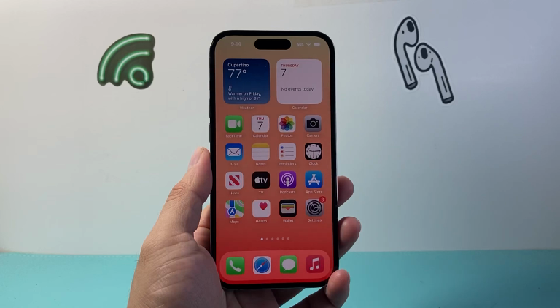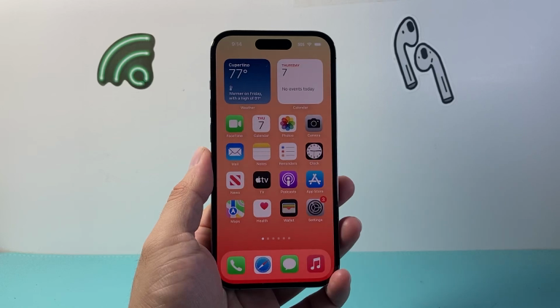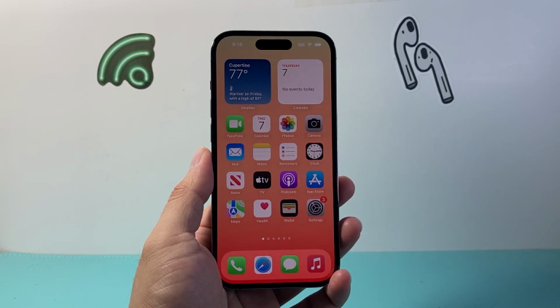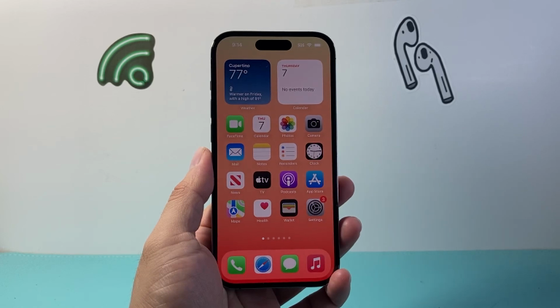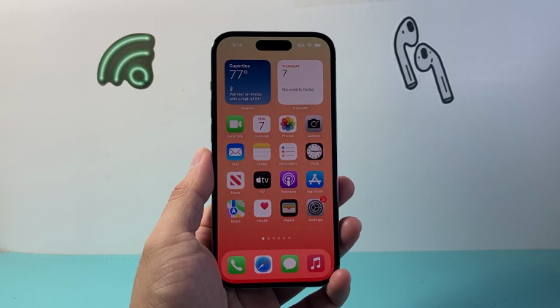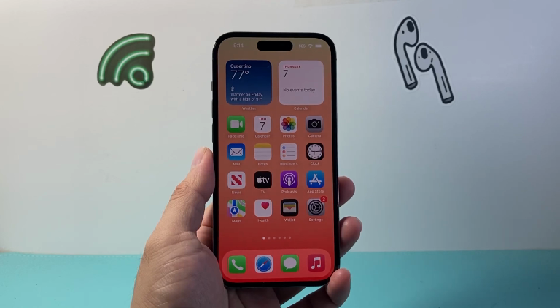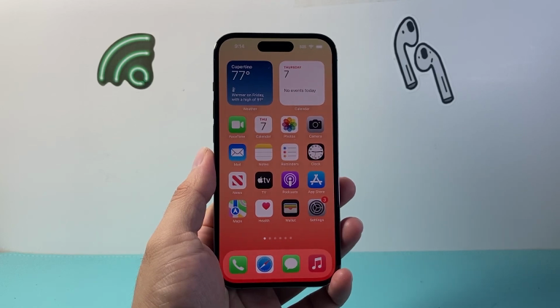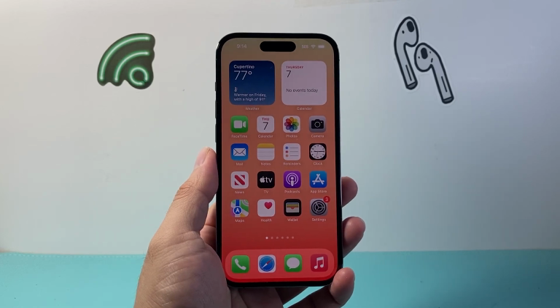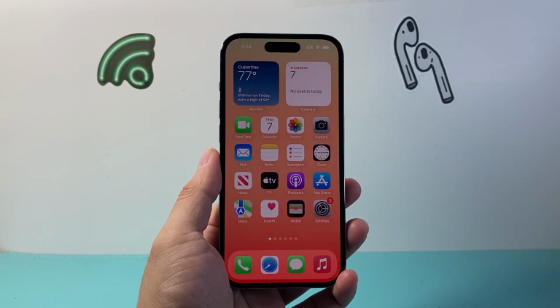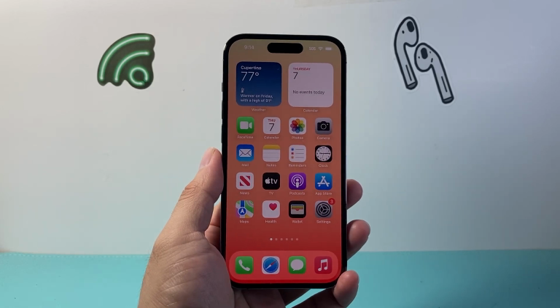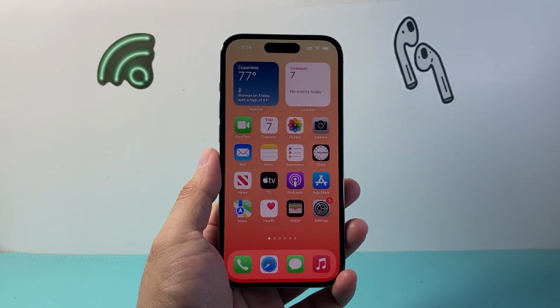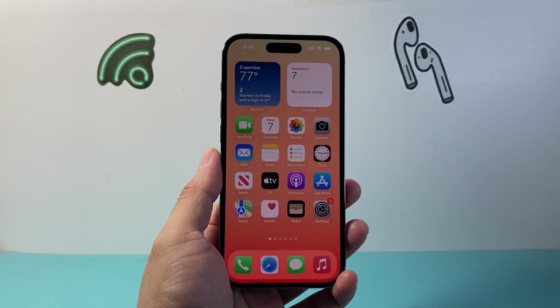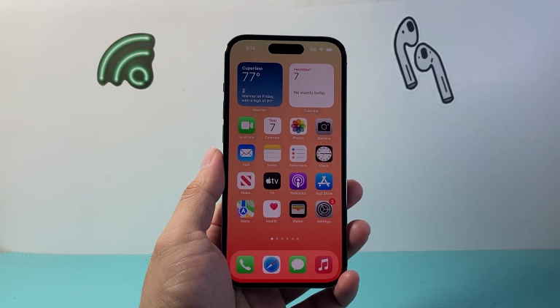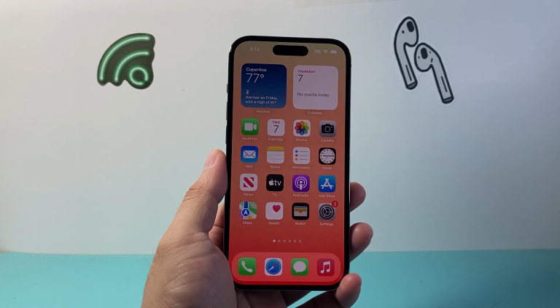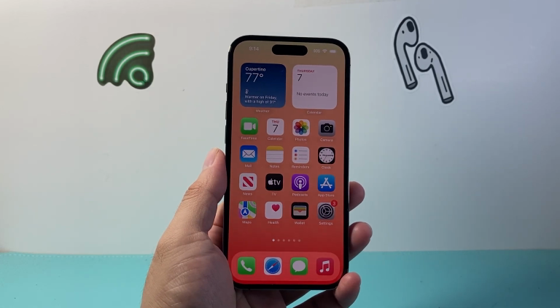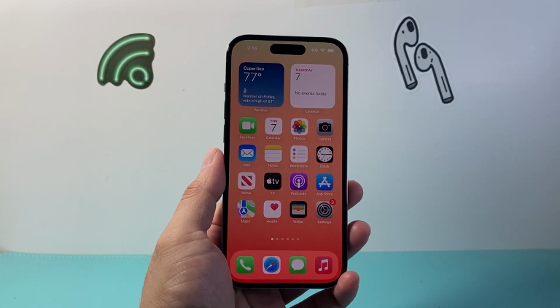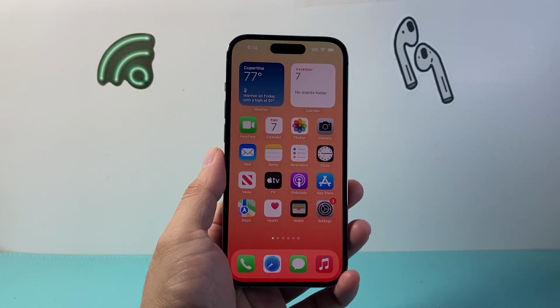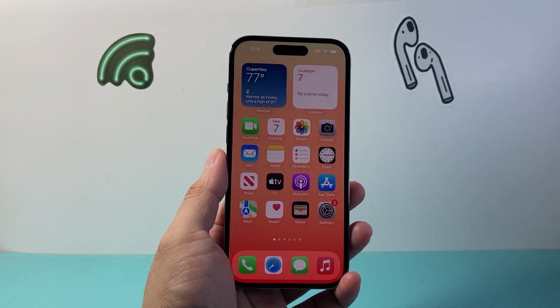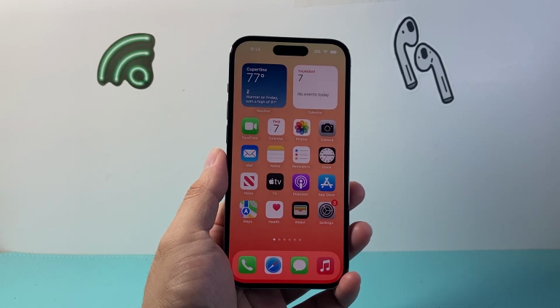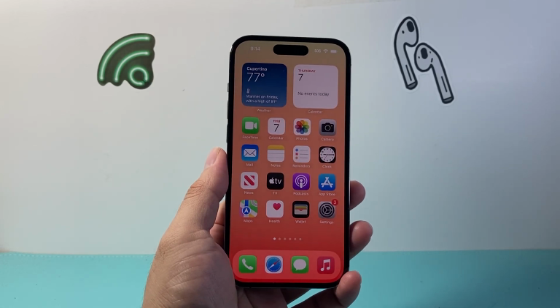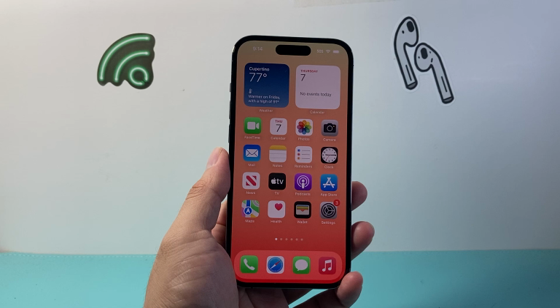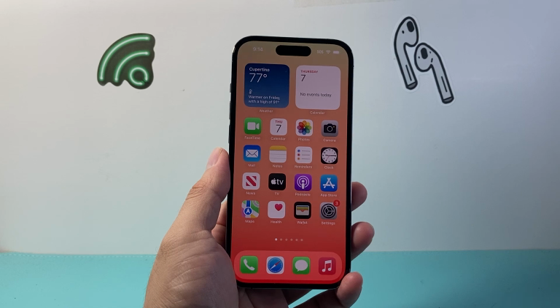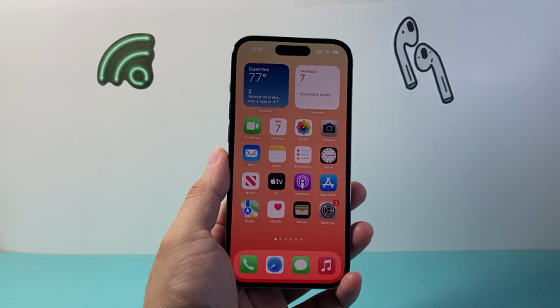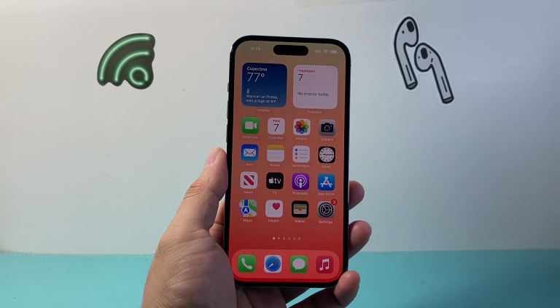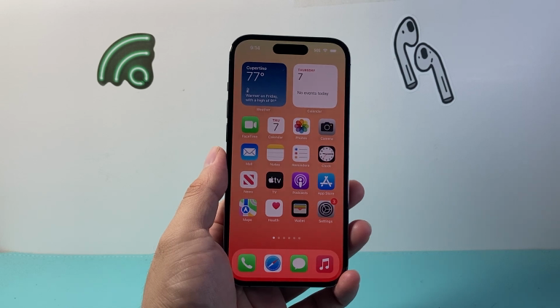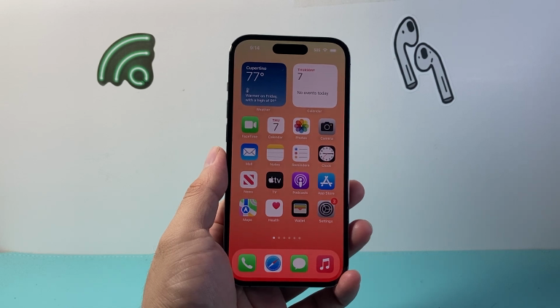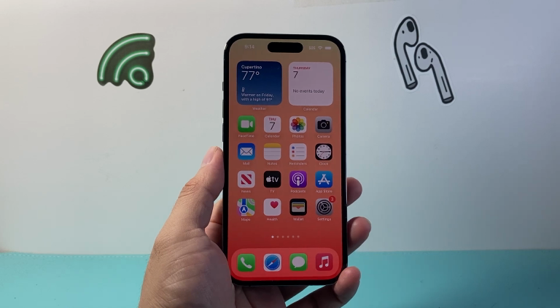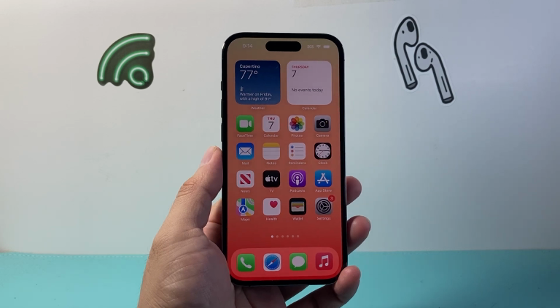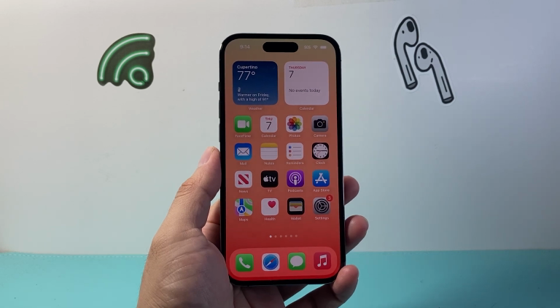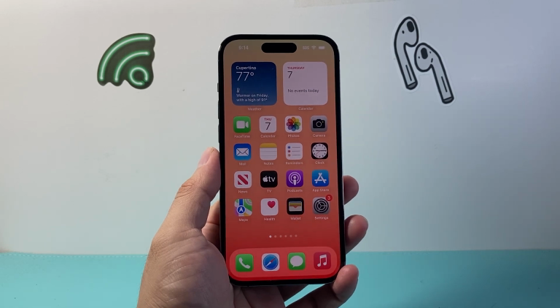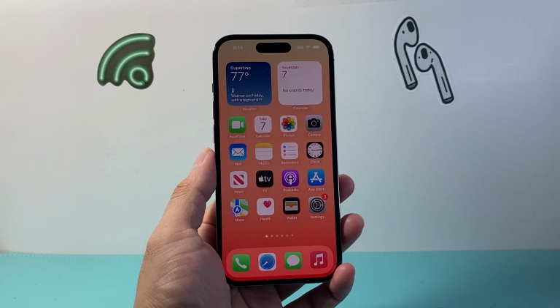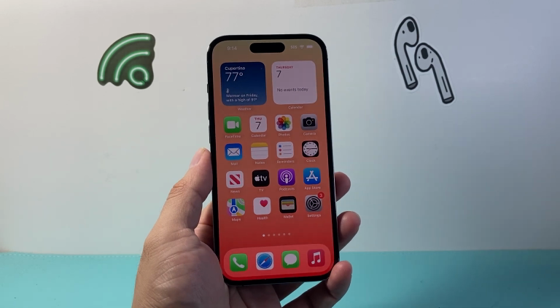Hey everyone, Tech Nomench here with a video for you guys. In today's video I'm going to show you how to enable one-handed mode on your iPhone. So let's get started.